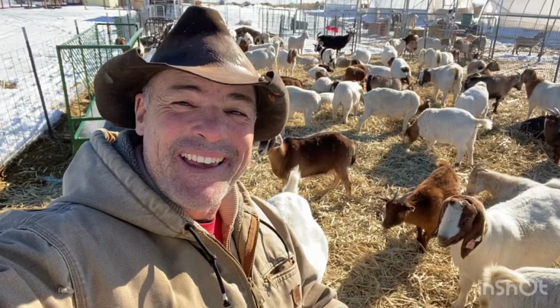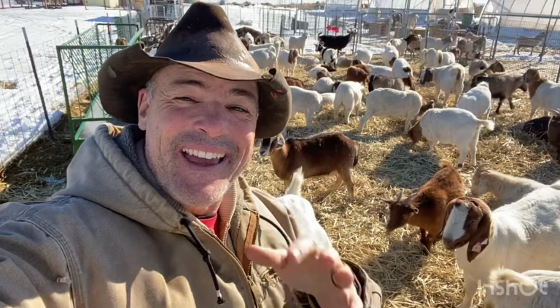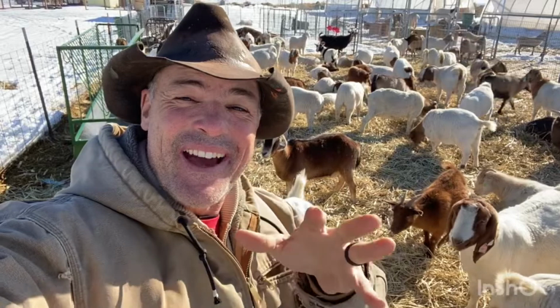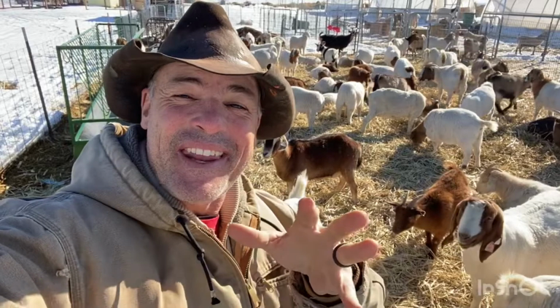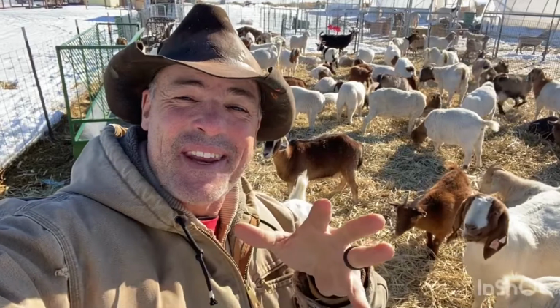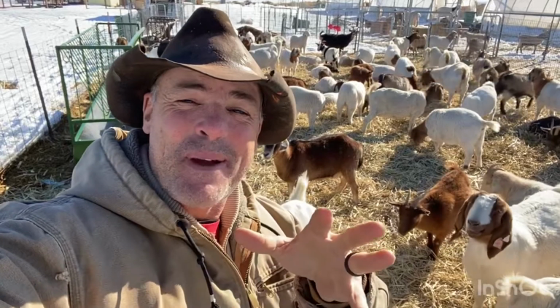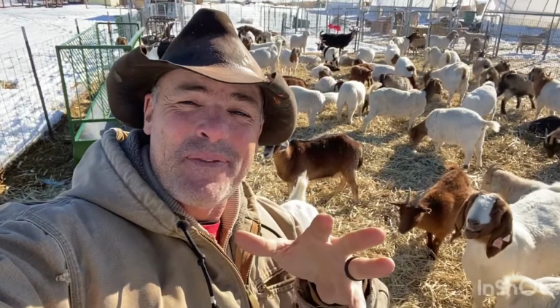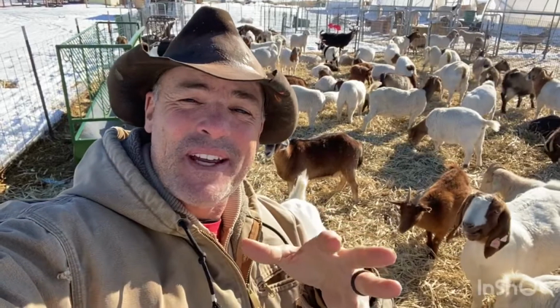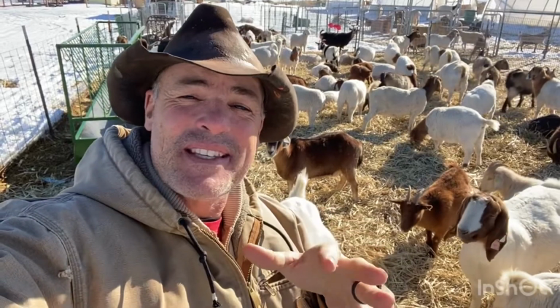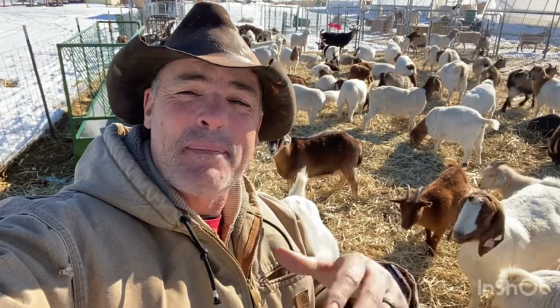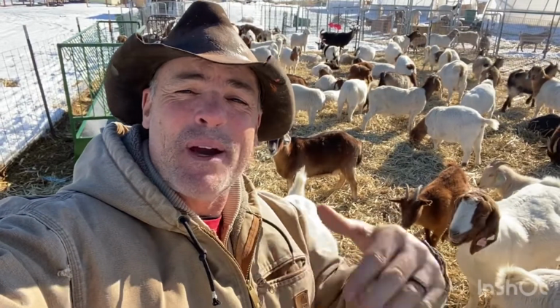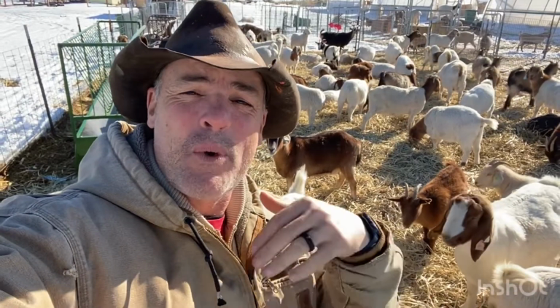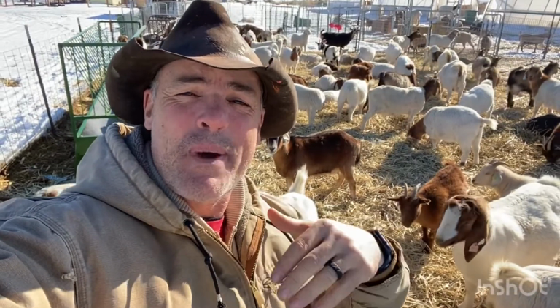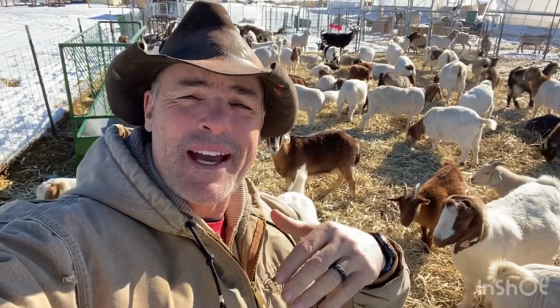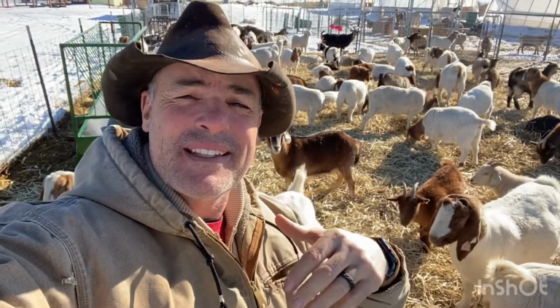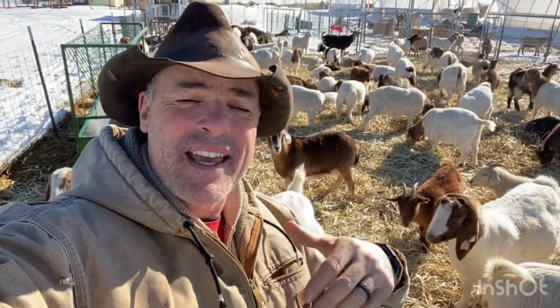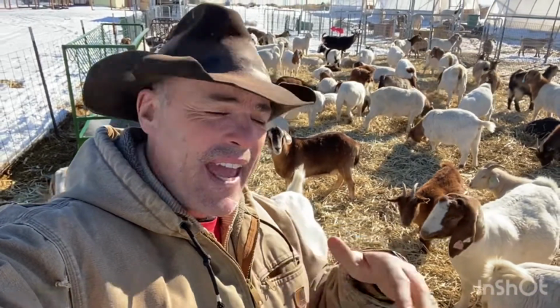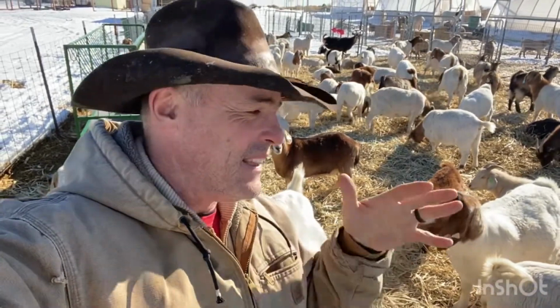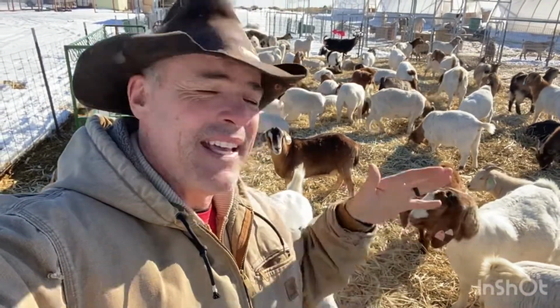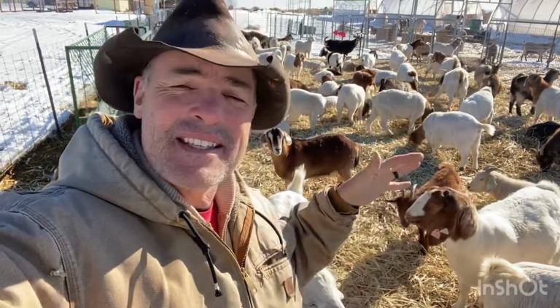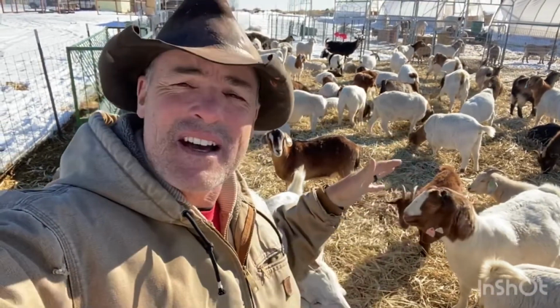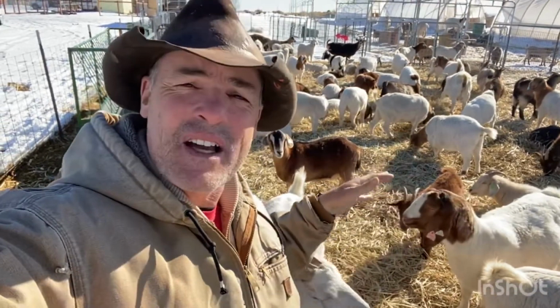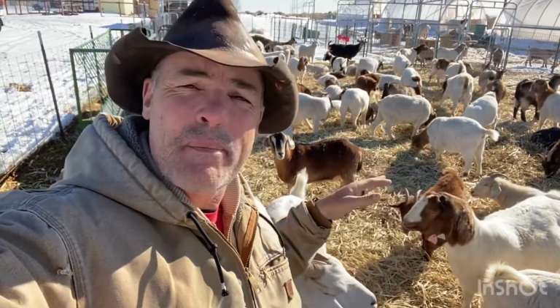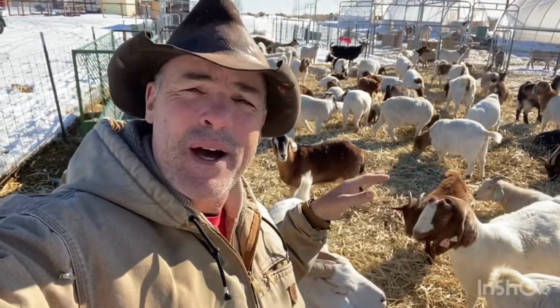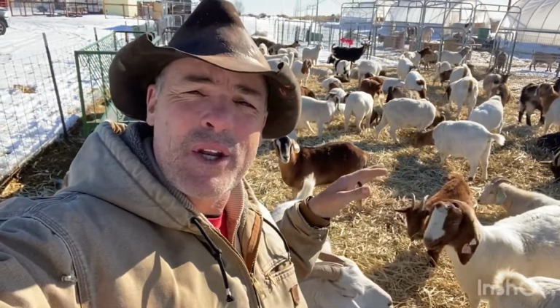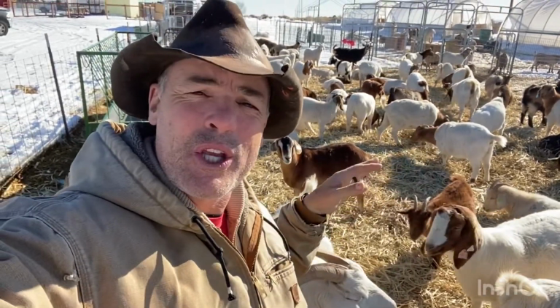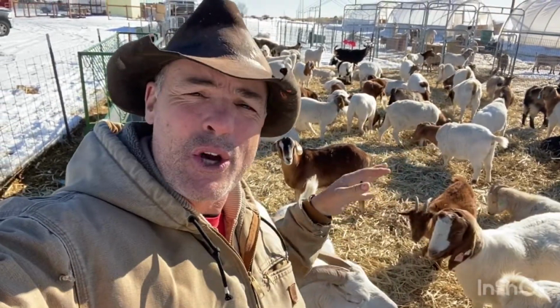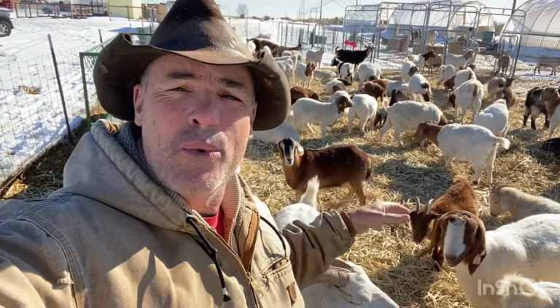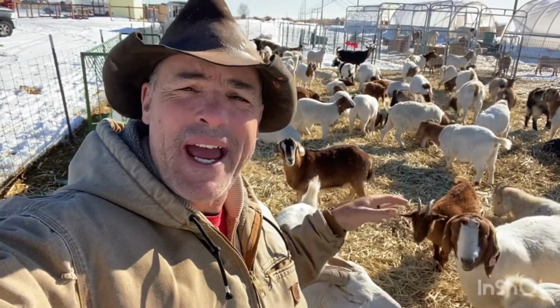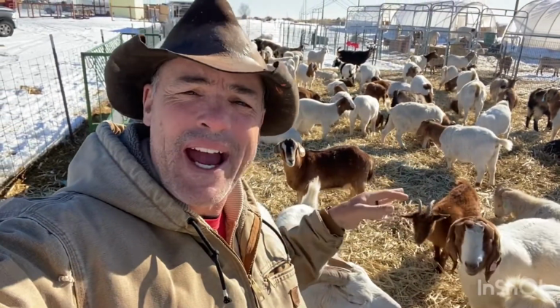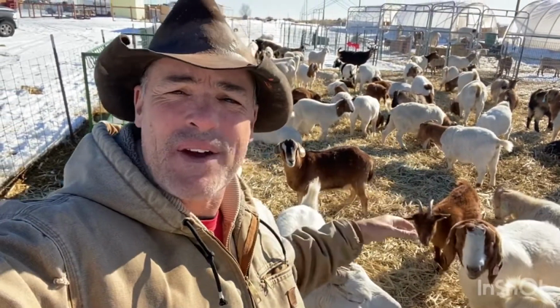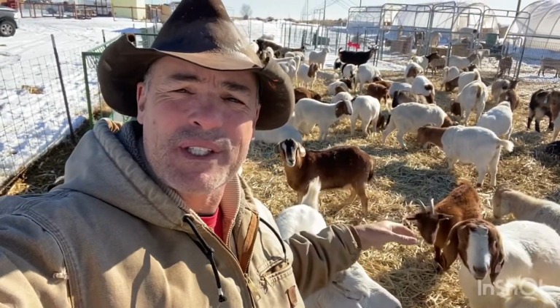Hey, howdy, howdy, my friends. I'm Cowboy Max. Let's talk about goat housing.